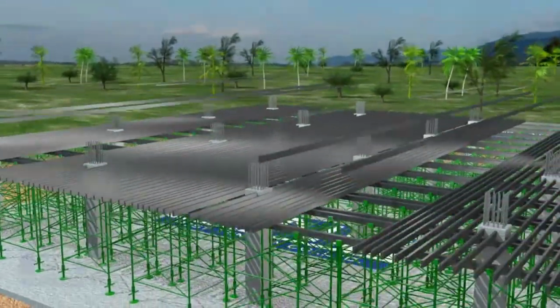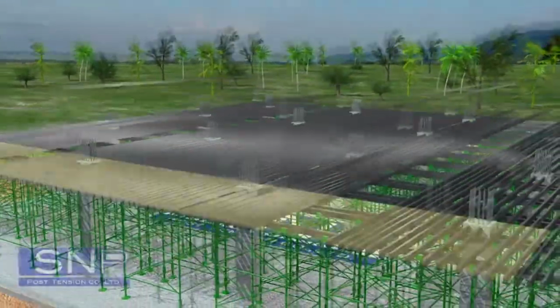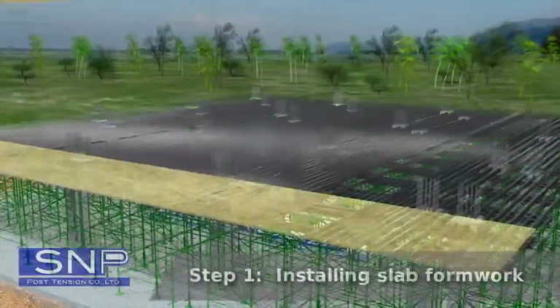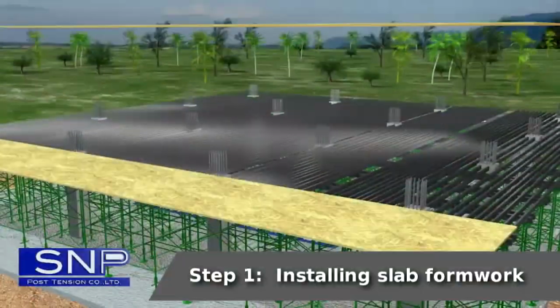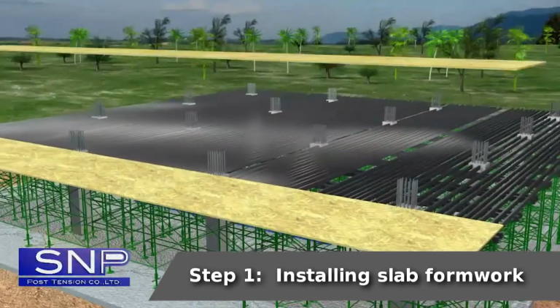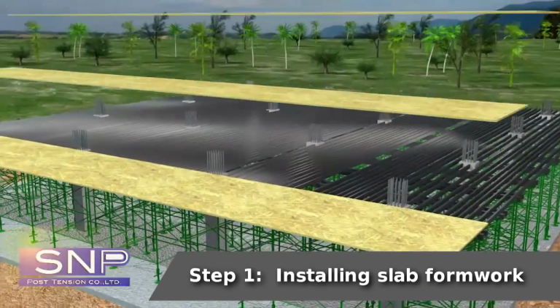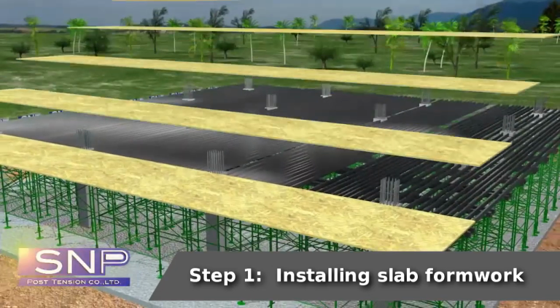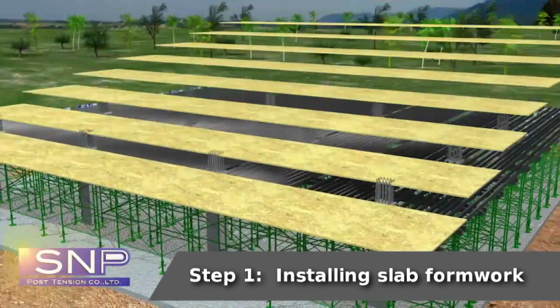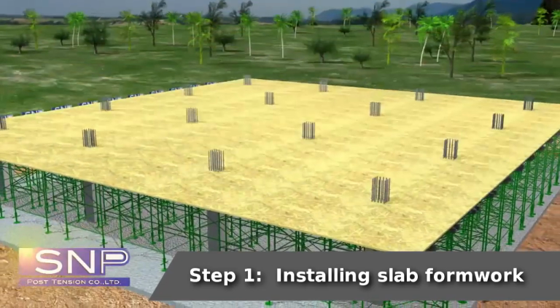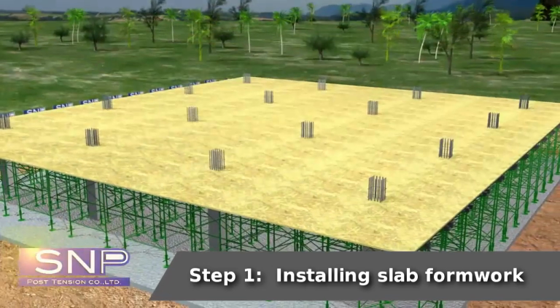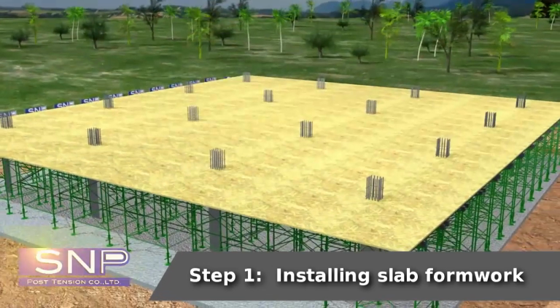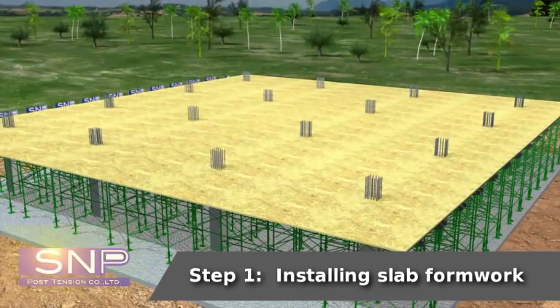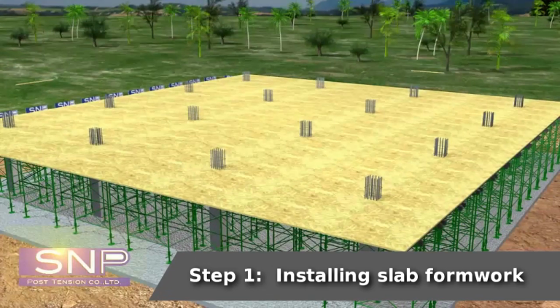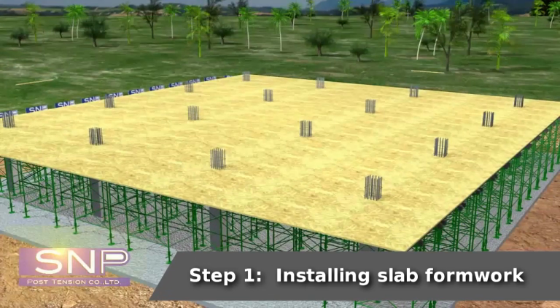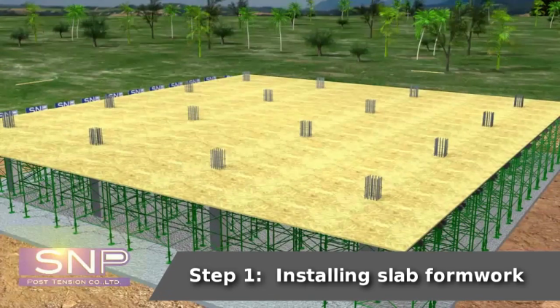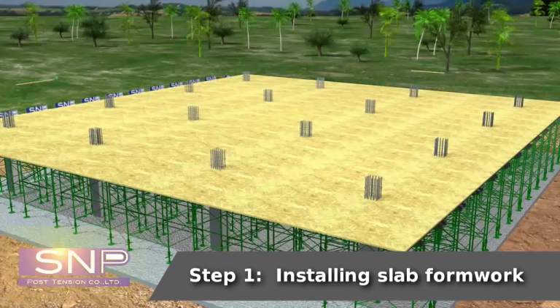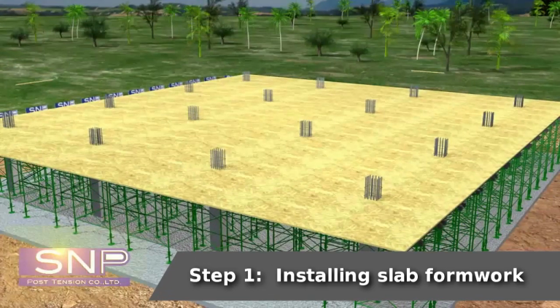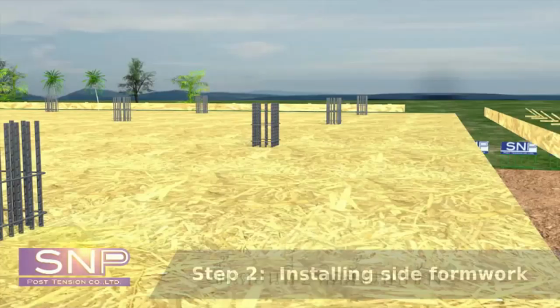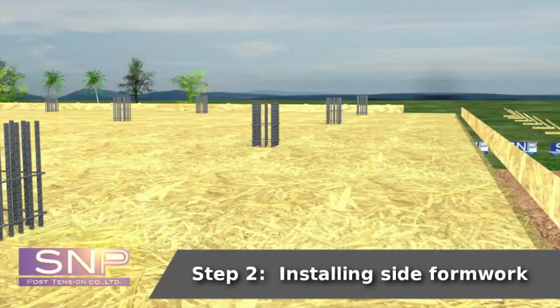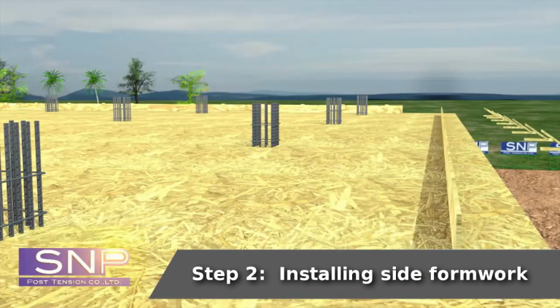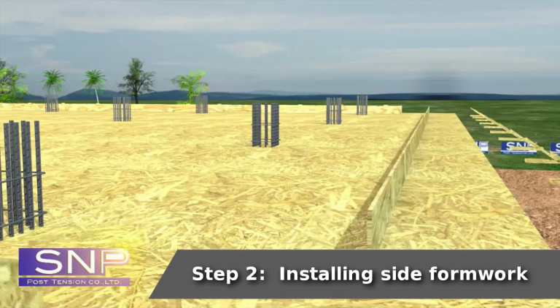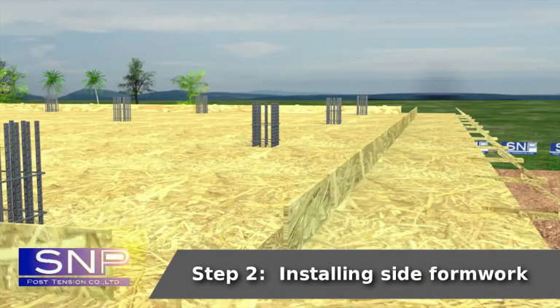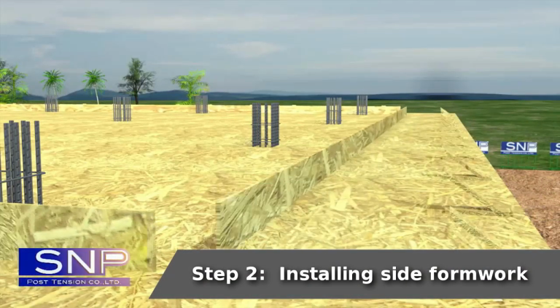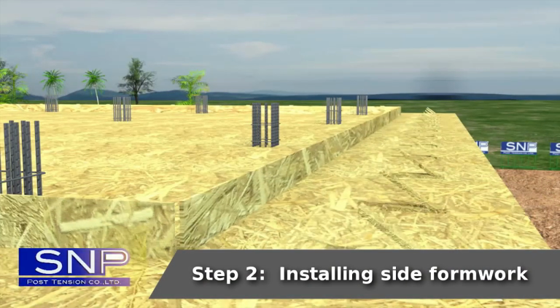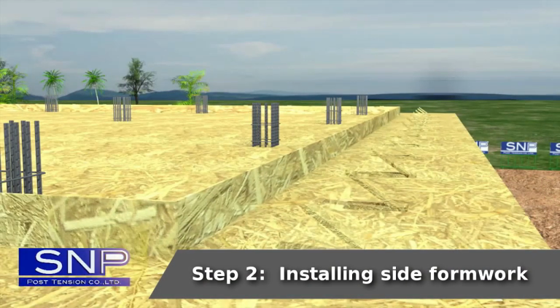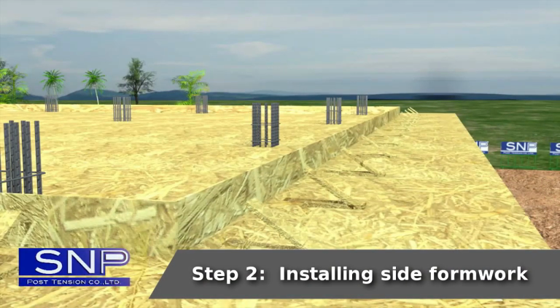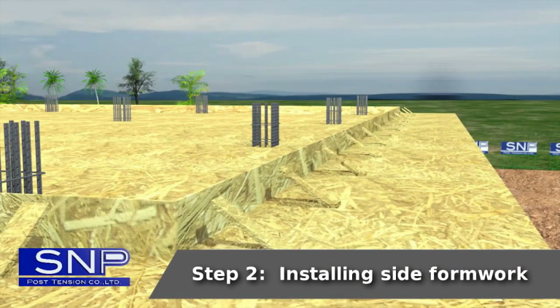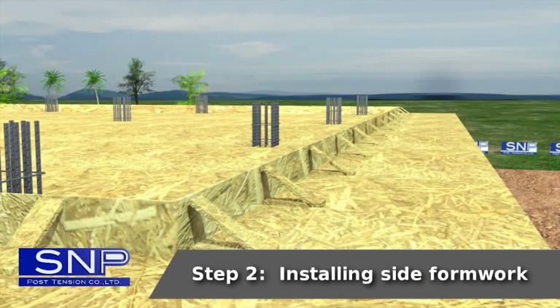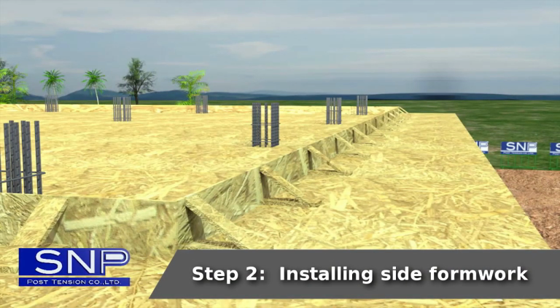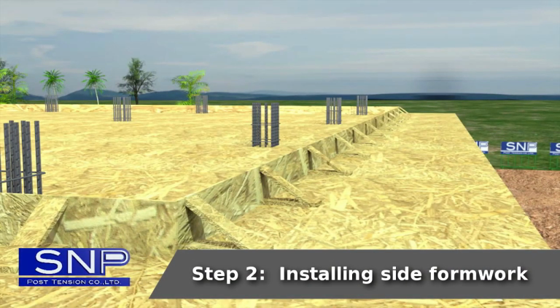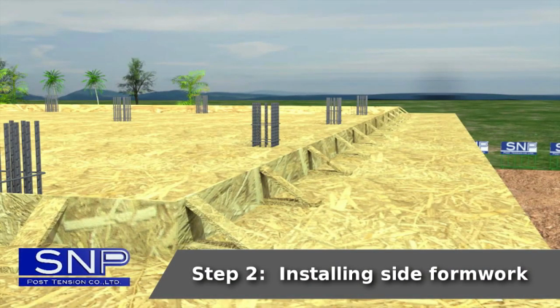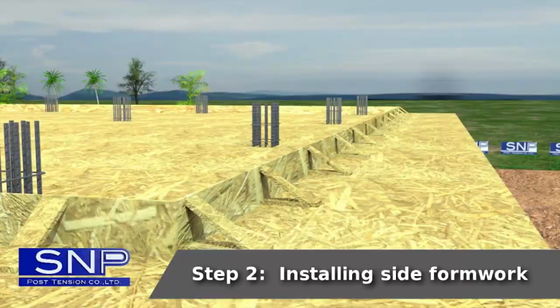Step 1: Installing slab formwork. Step 2: Installing side formwork.